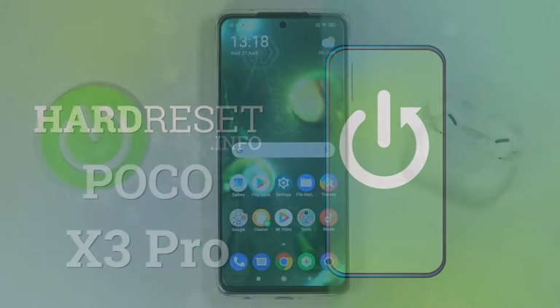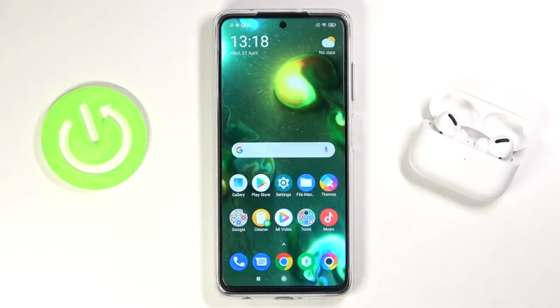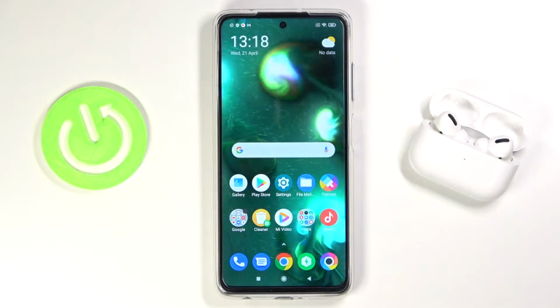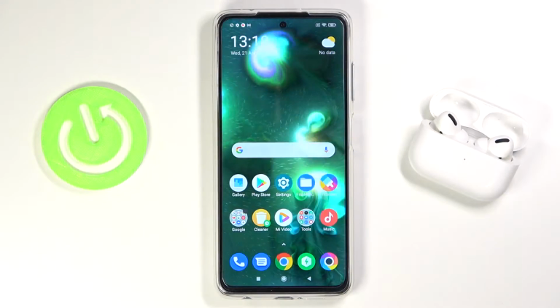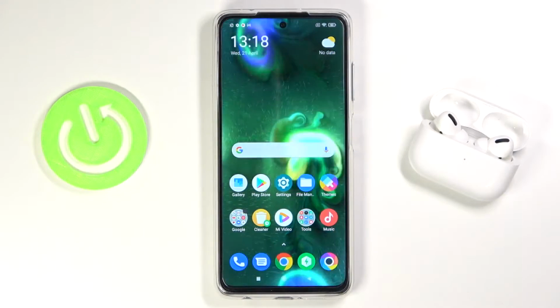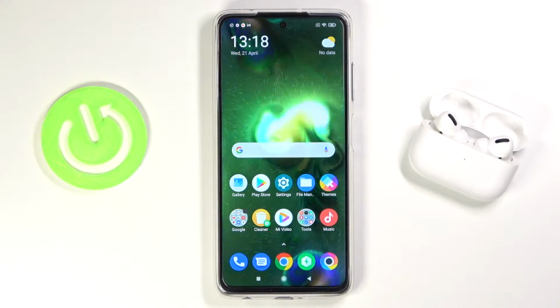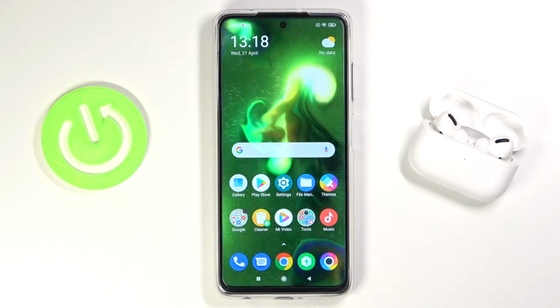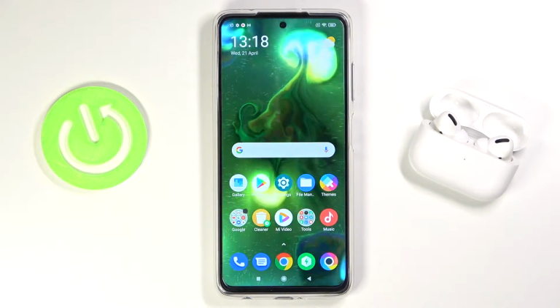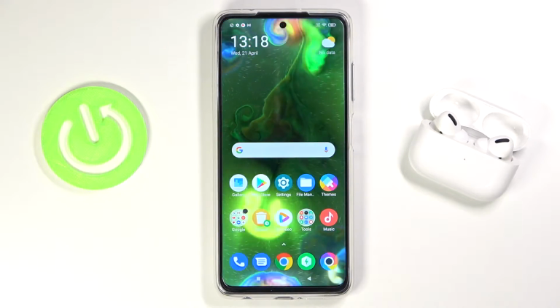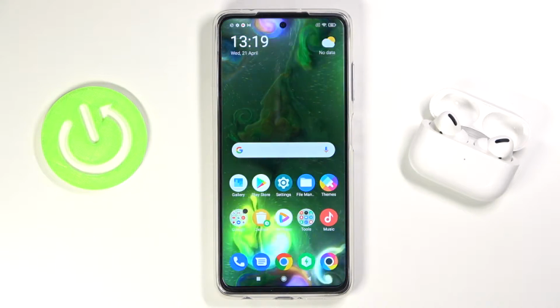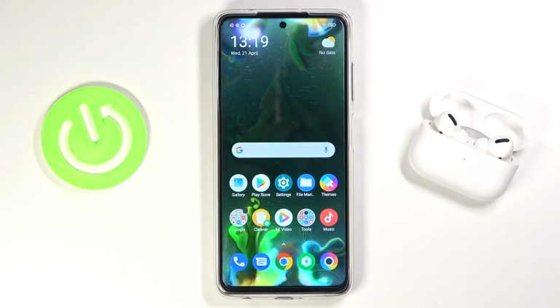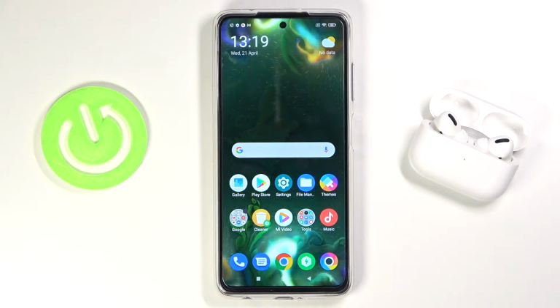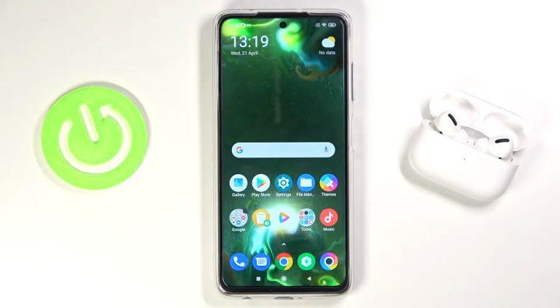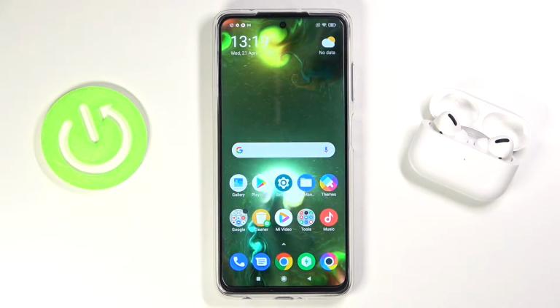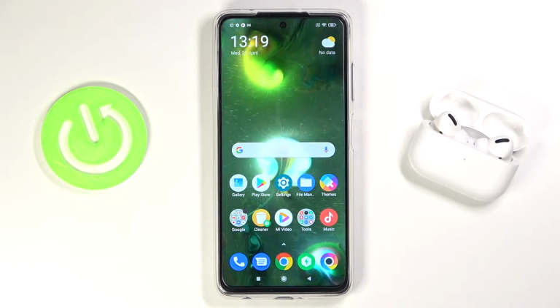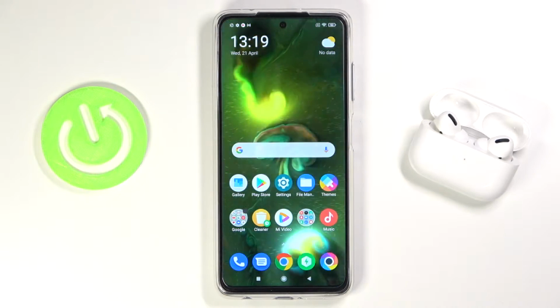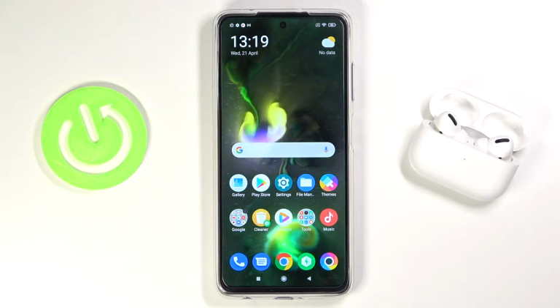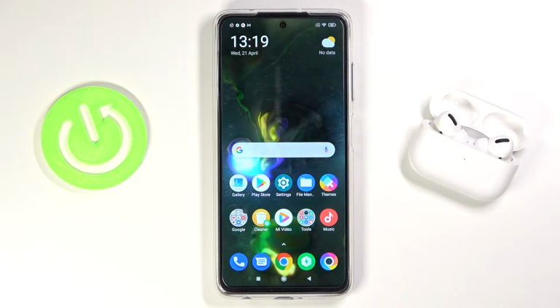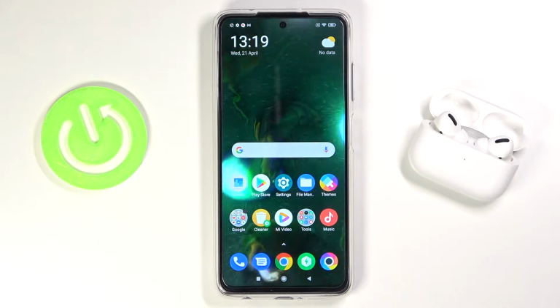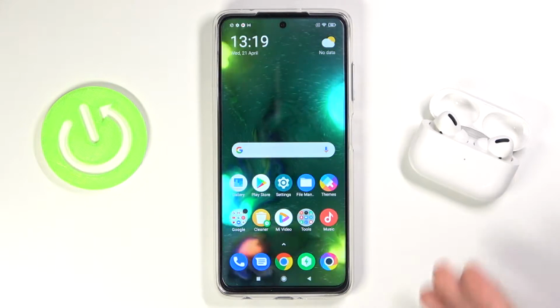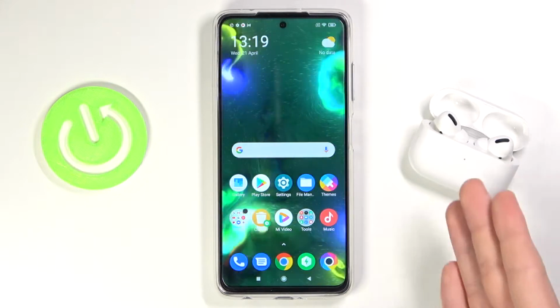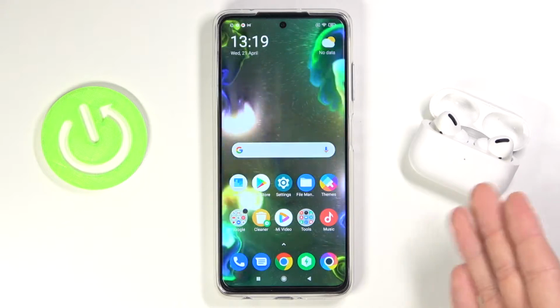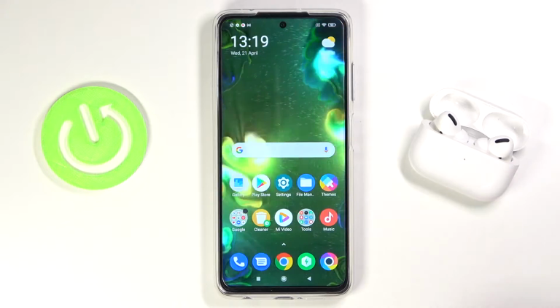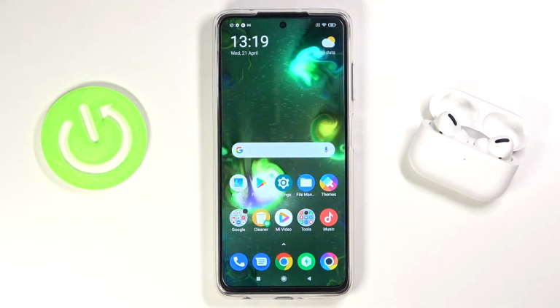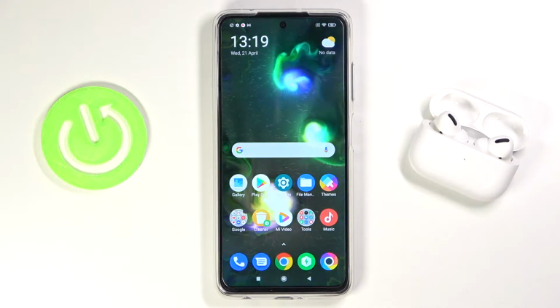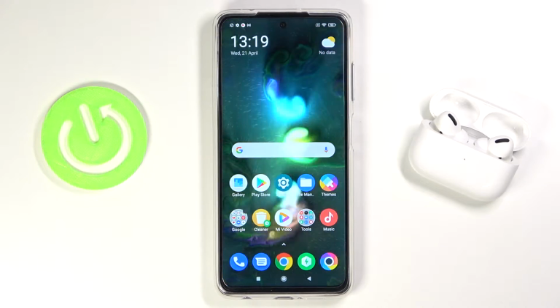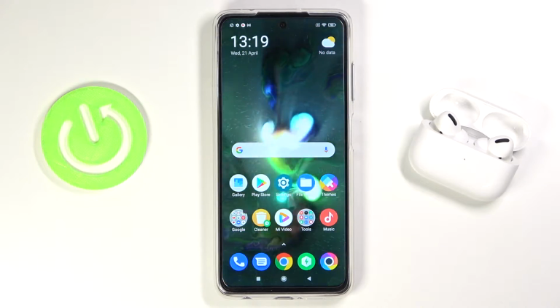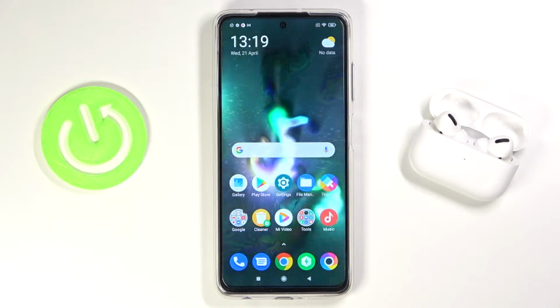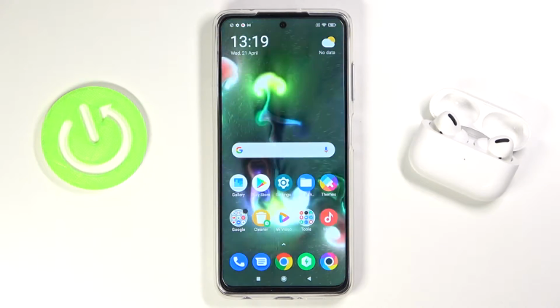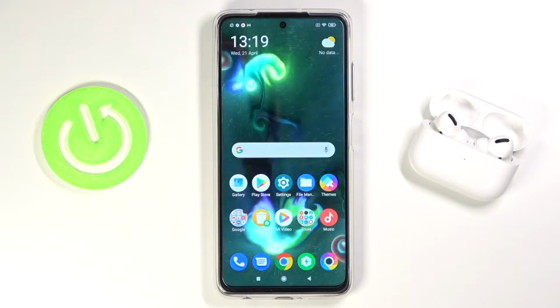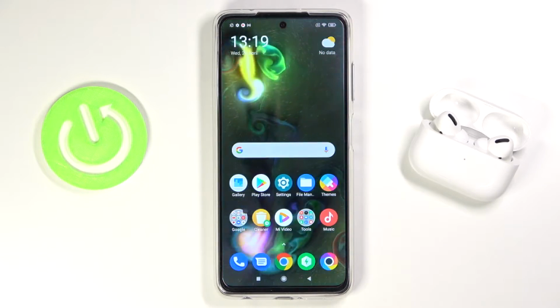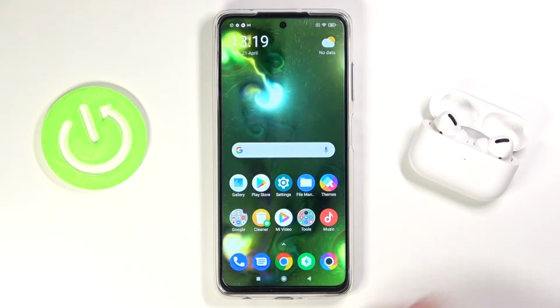Welcome. In front of me I have POCO X3 Pro and today I will show you how to connect AirPods to the smartphone. It's very simple.